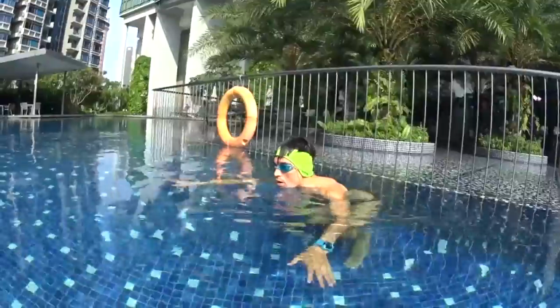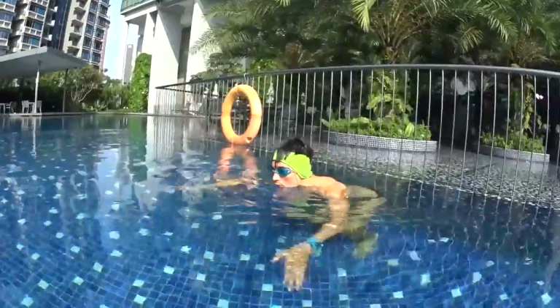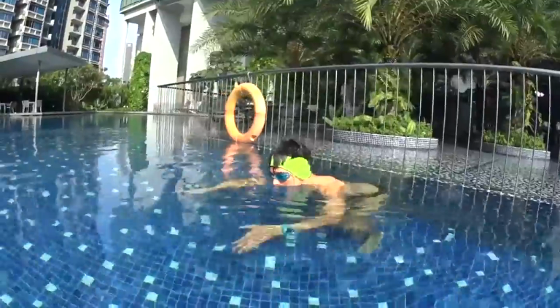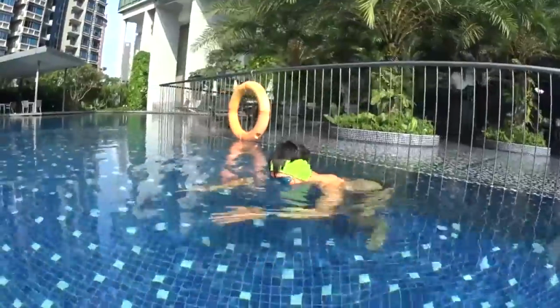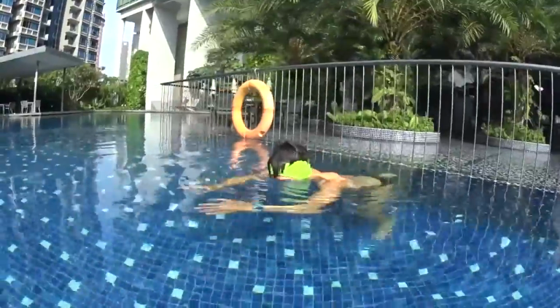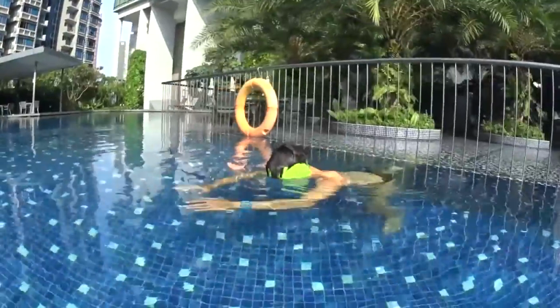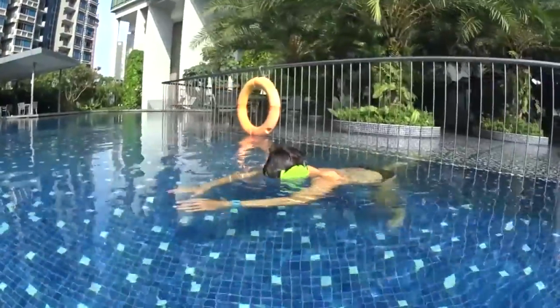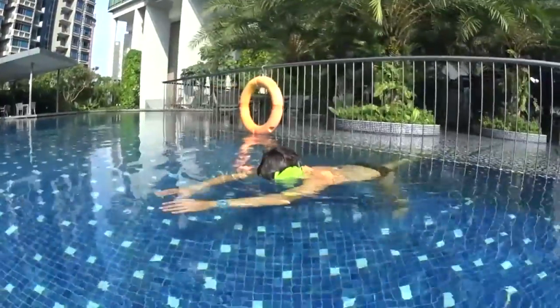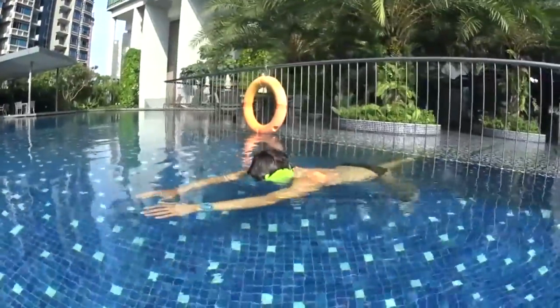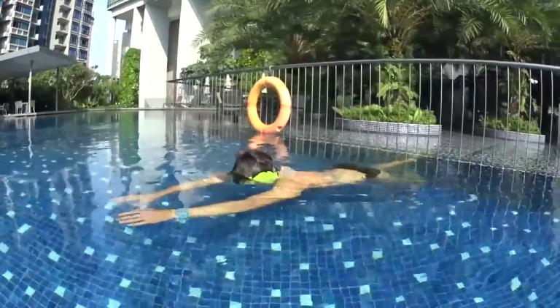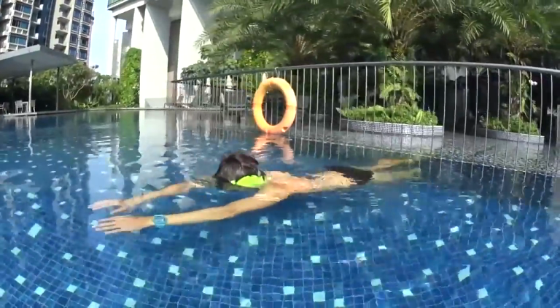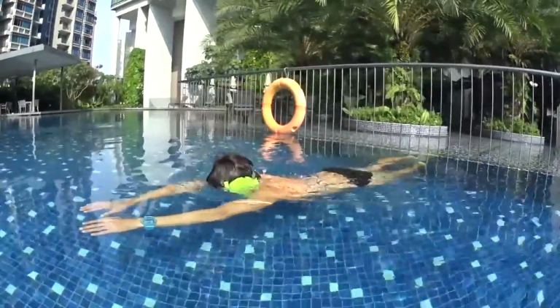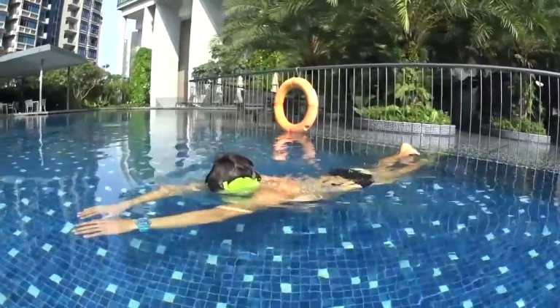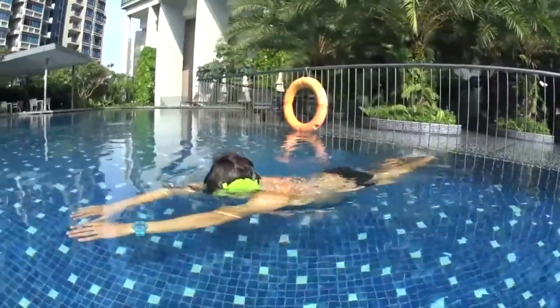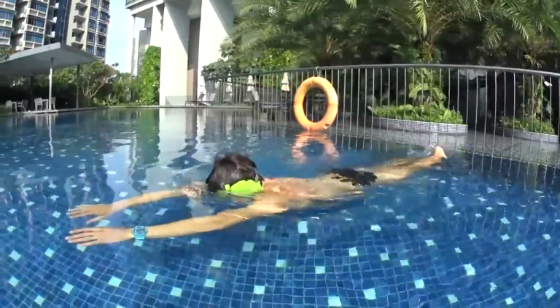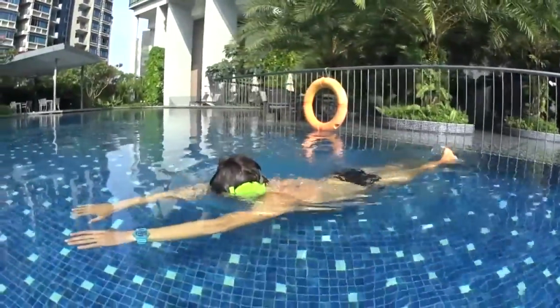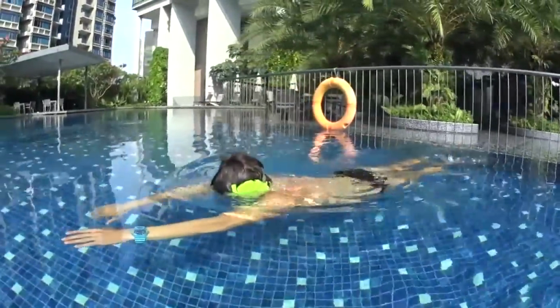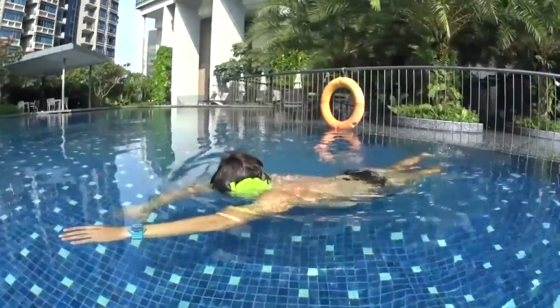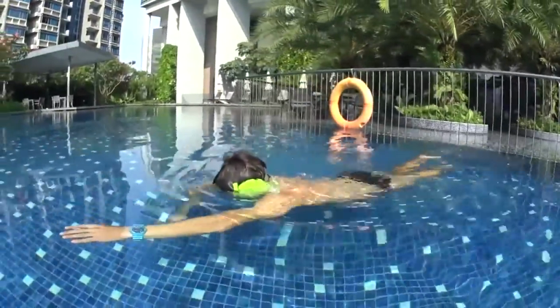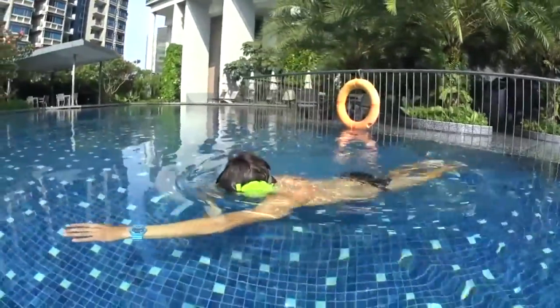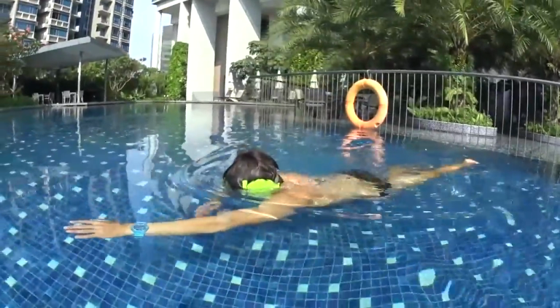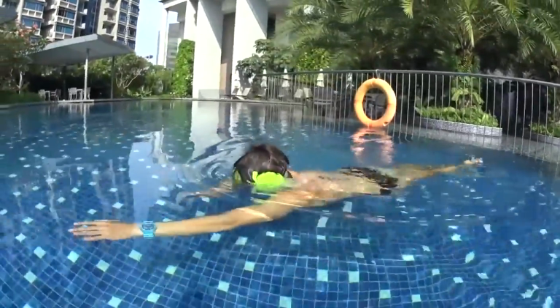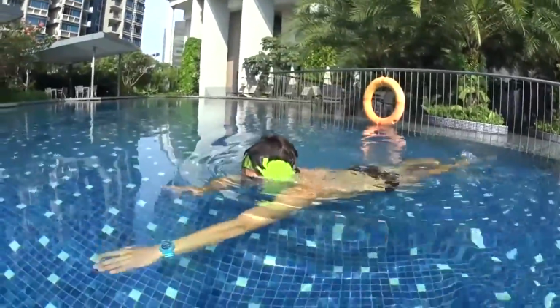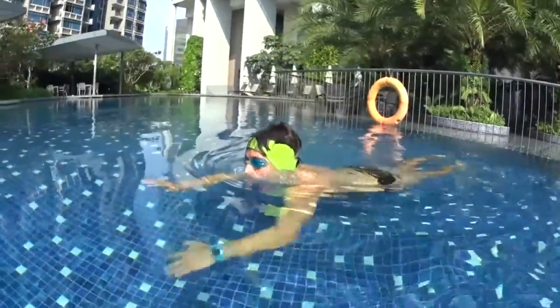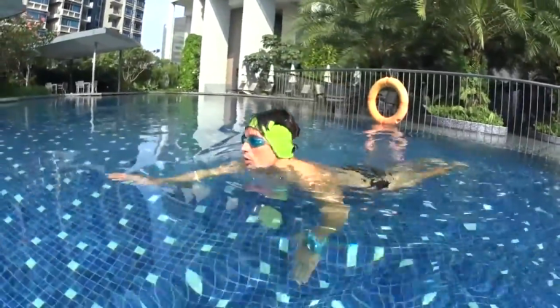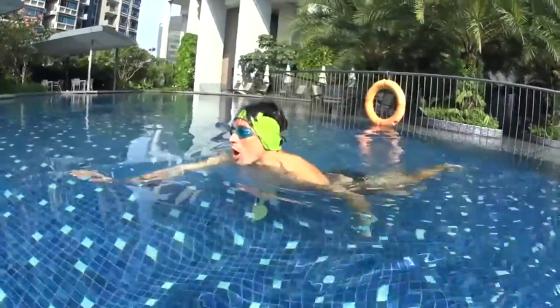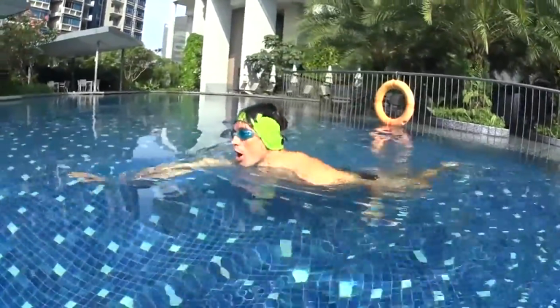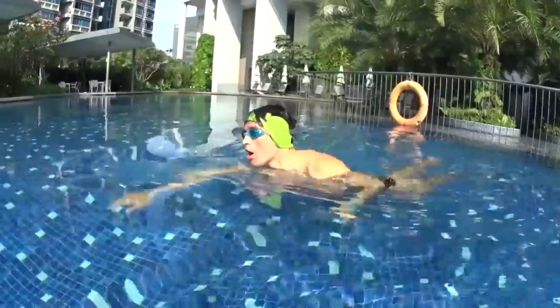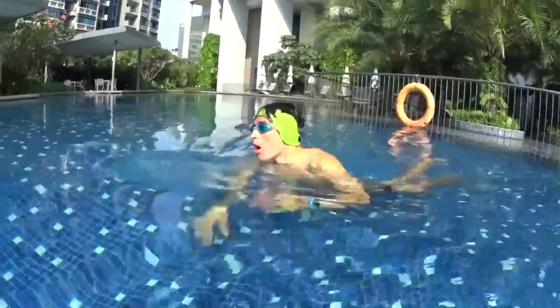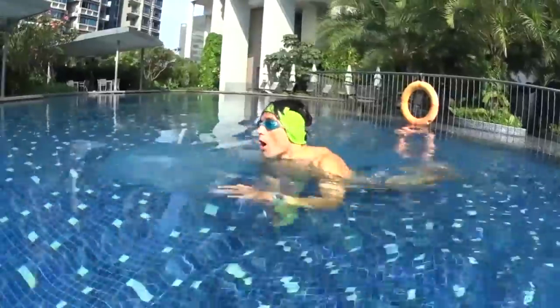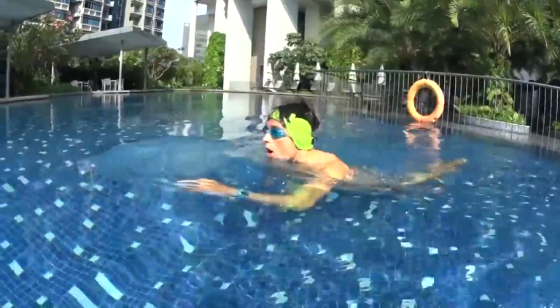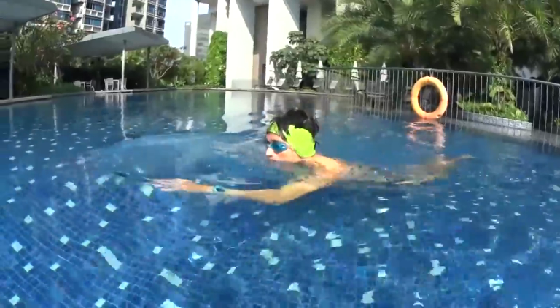Start to swim slowly, relaxed and horizontal. Paddle with your hands like a tiger to take a breath.